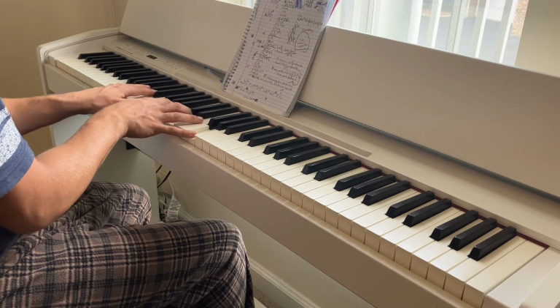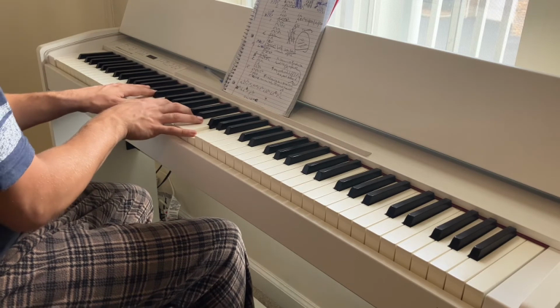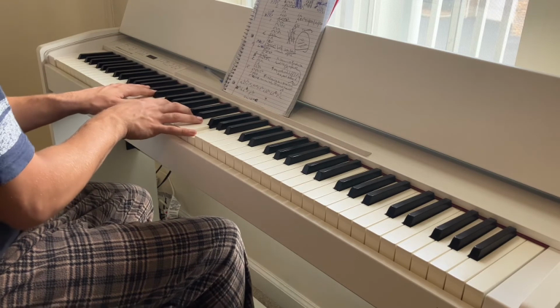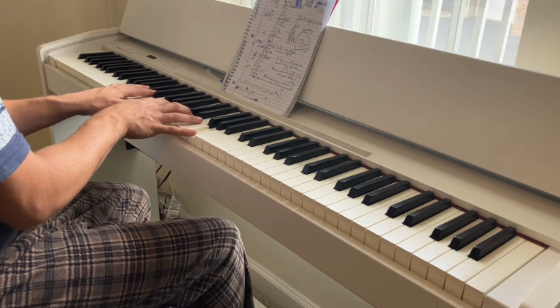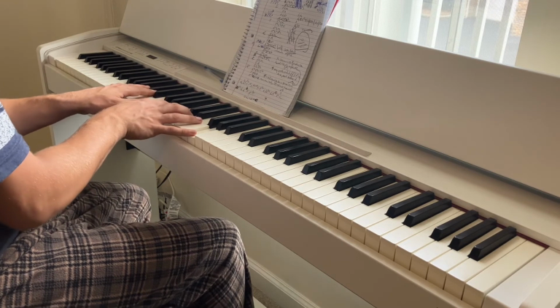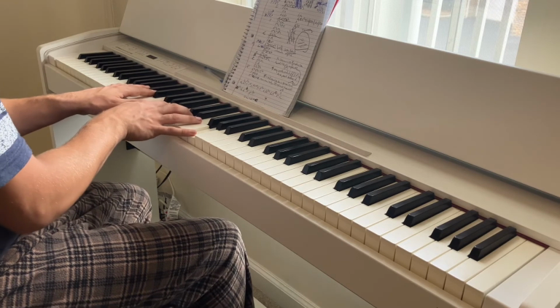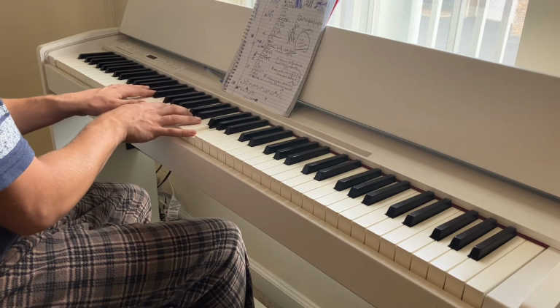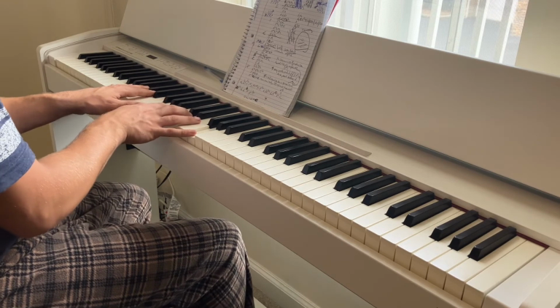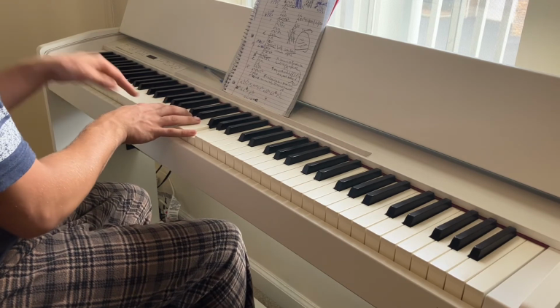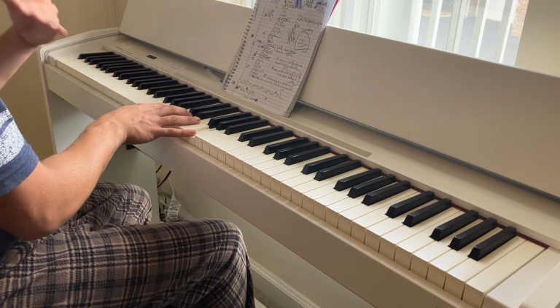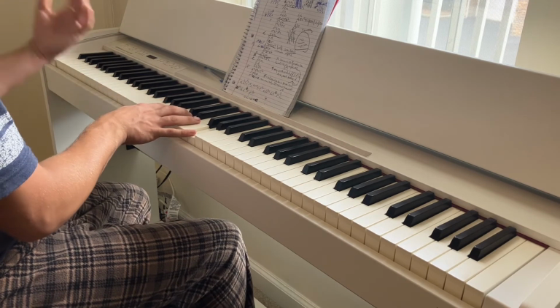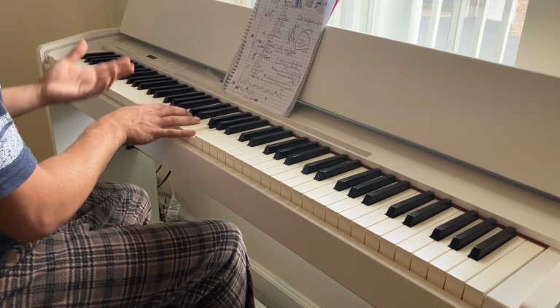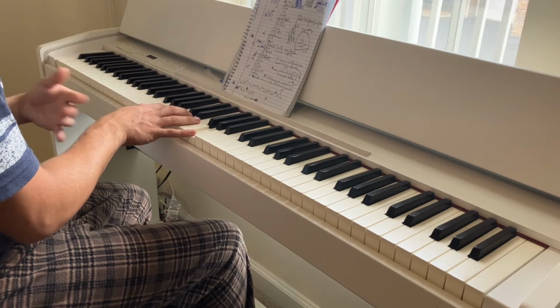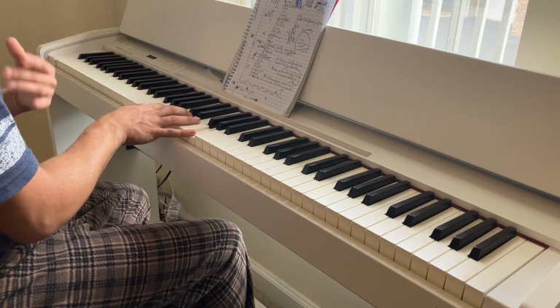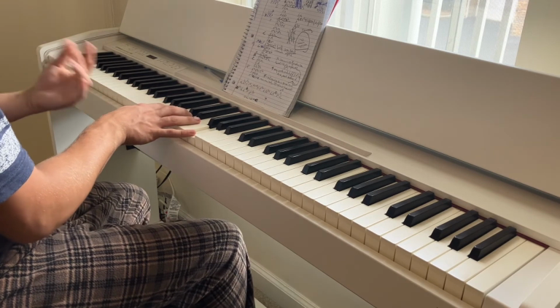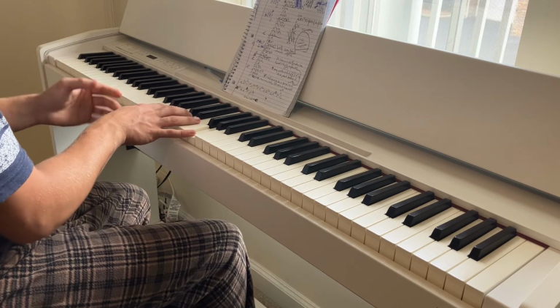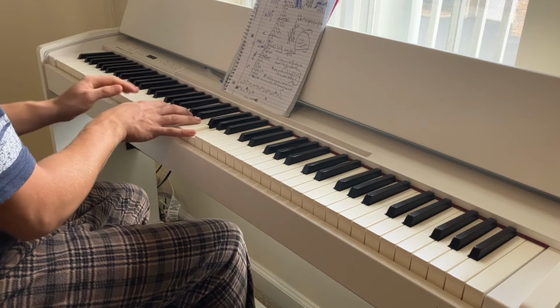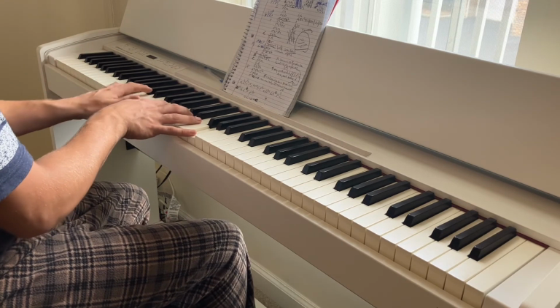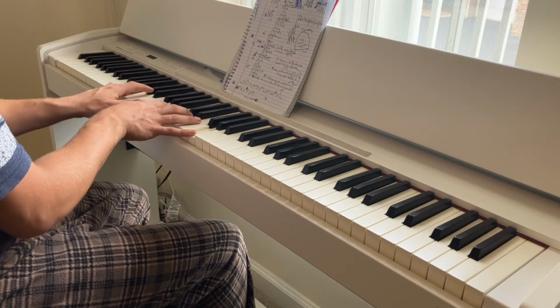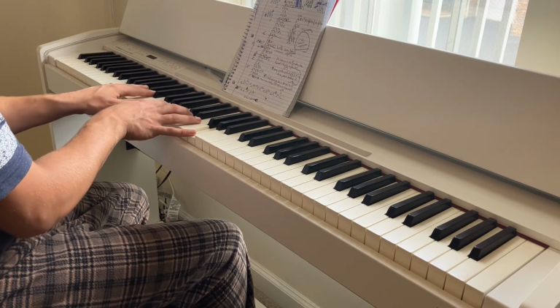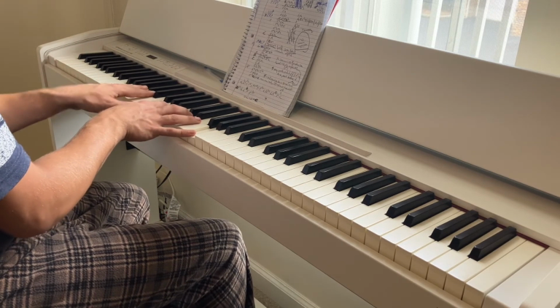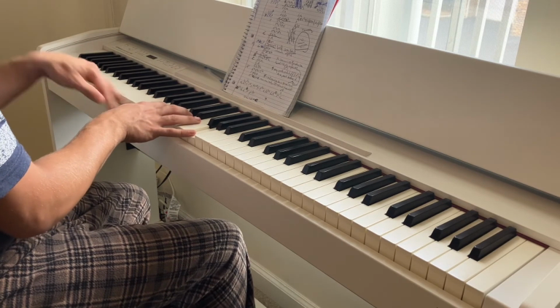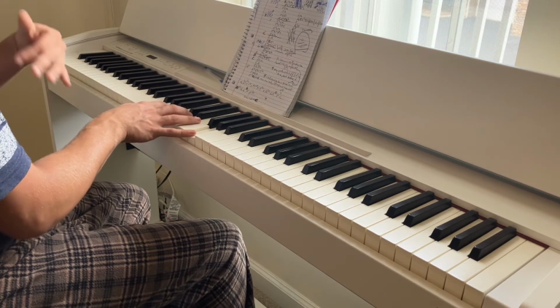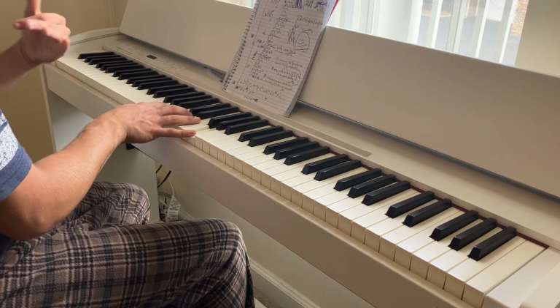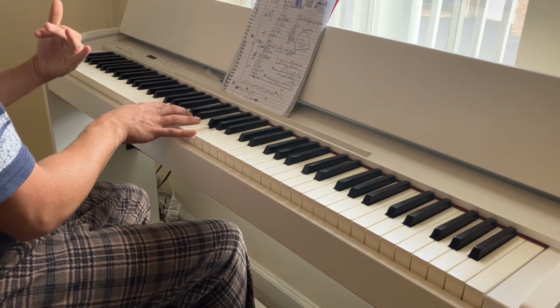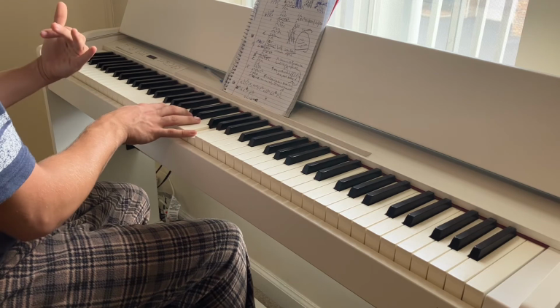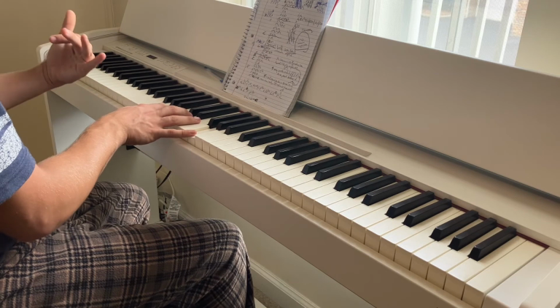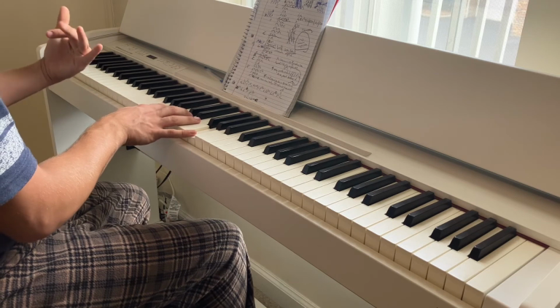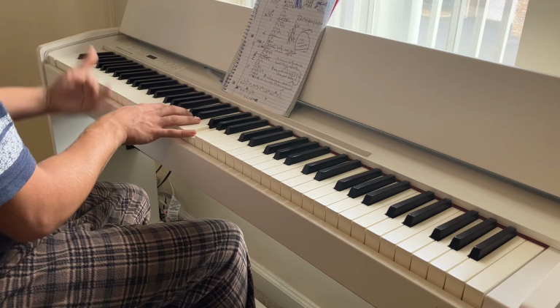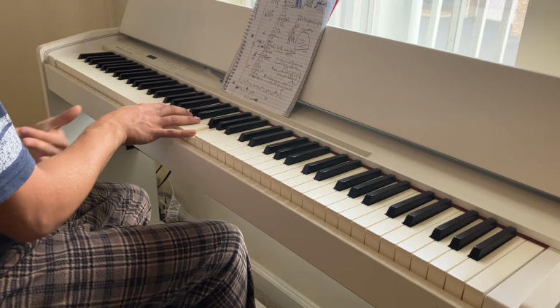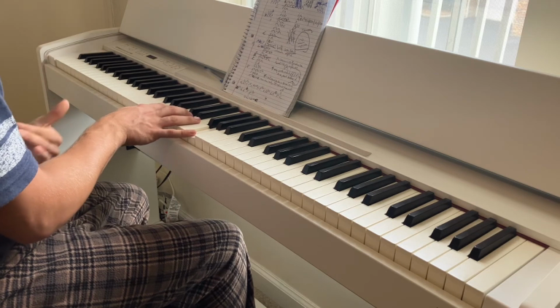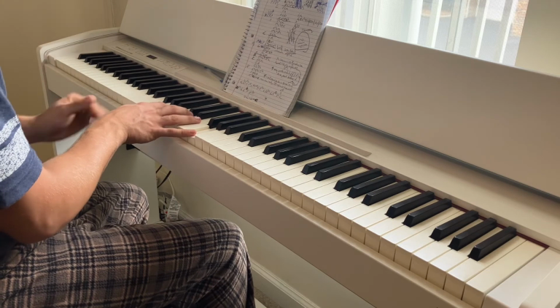Anyways, this is how it's going to sound when it's up-tempo.